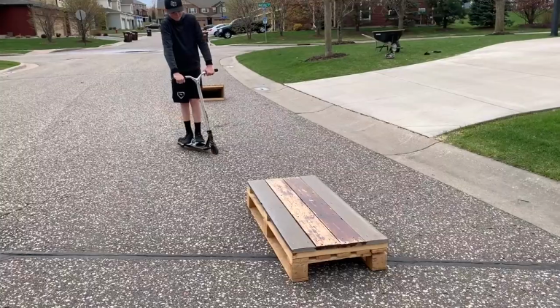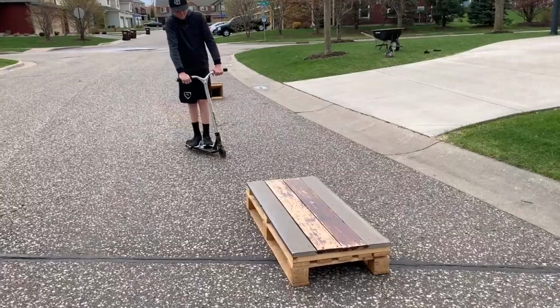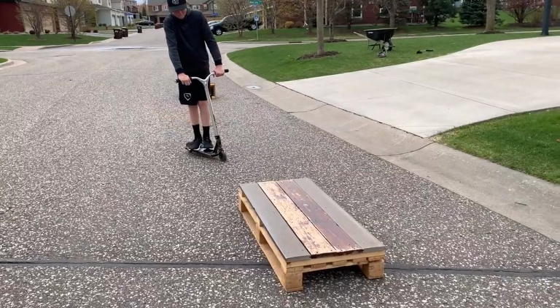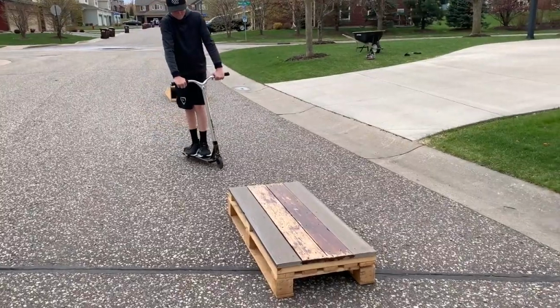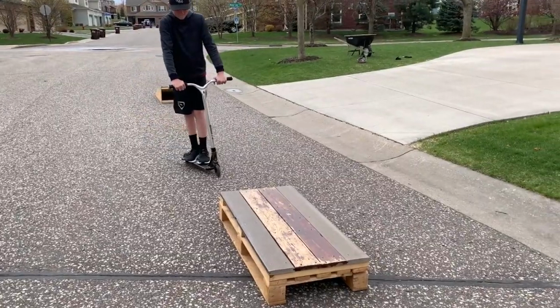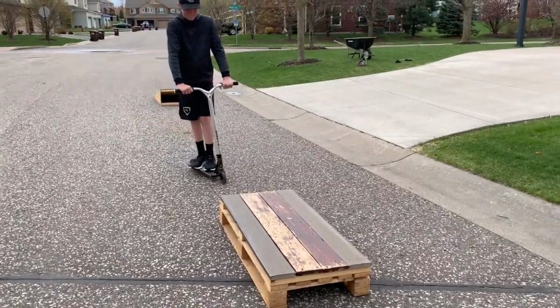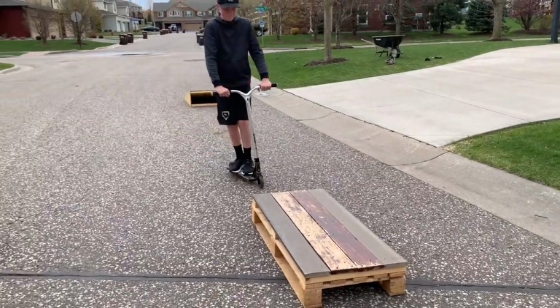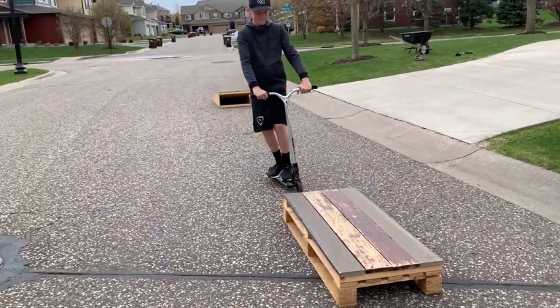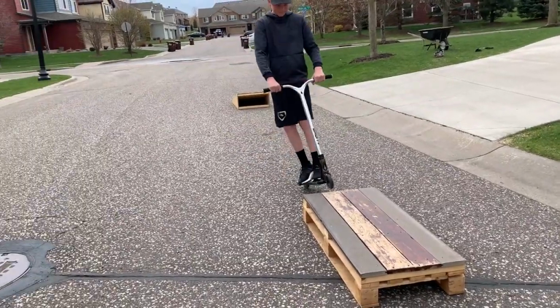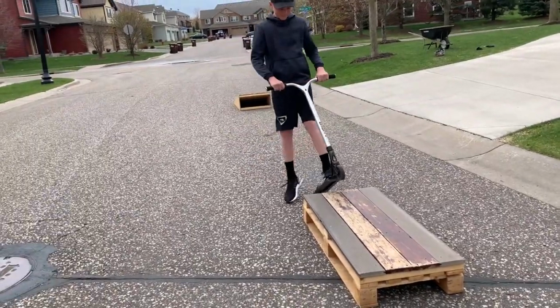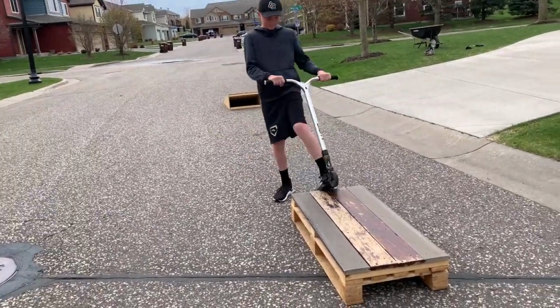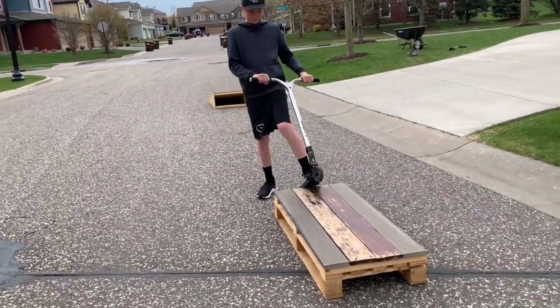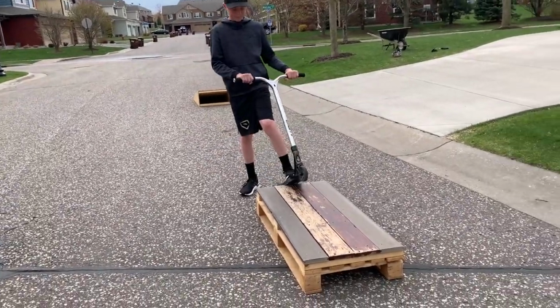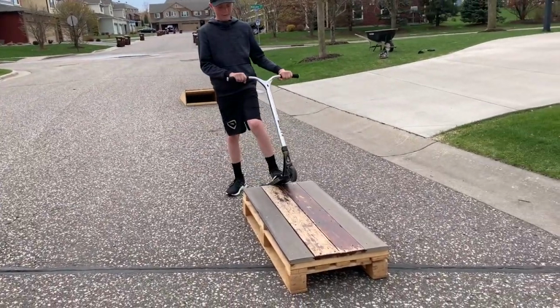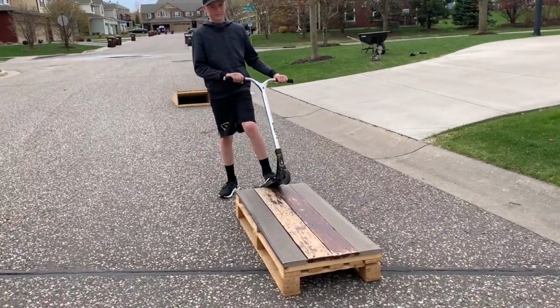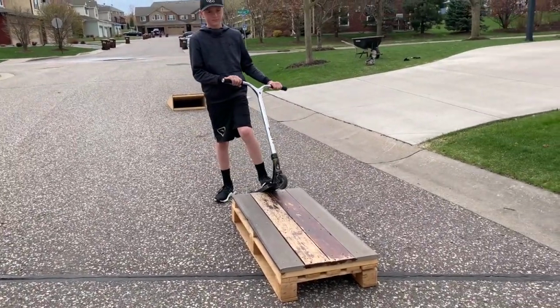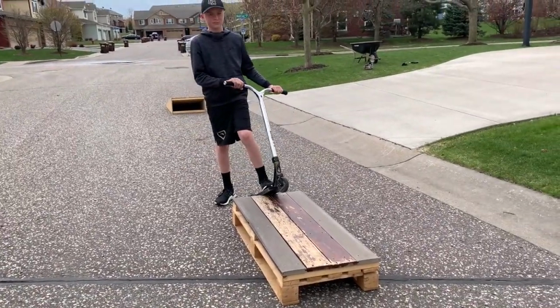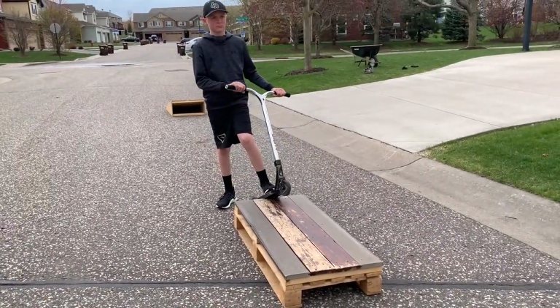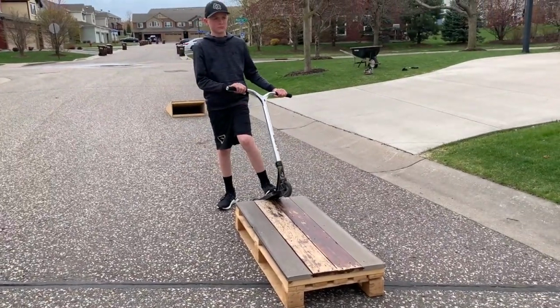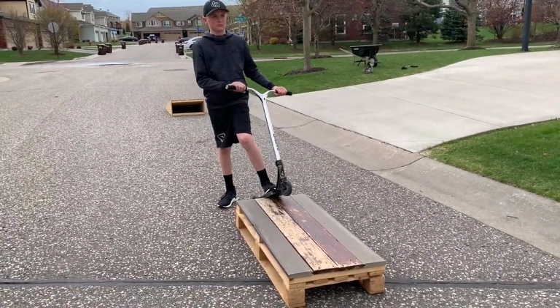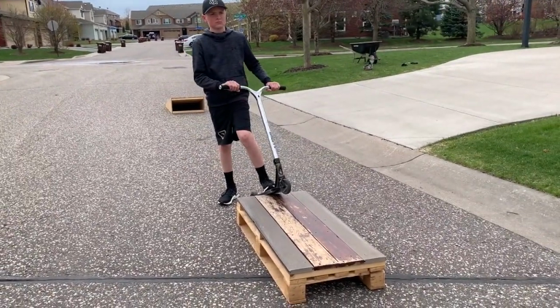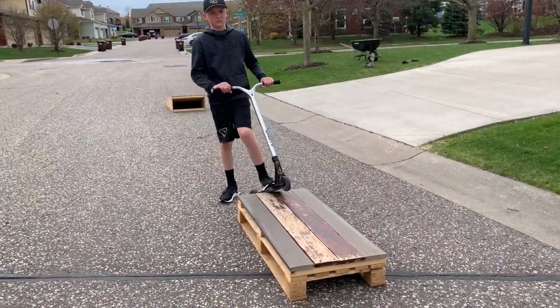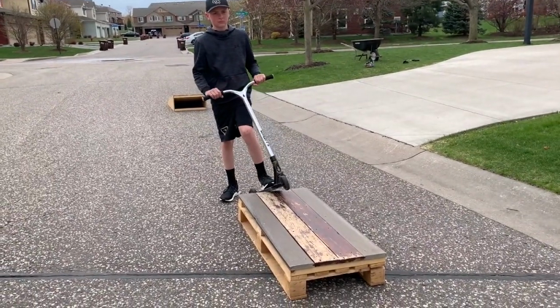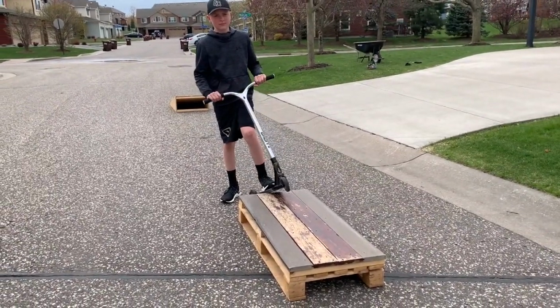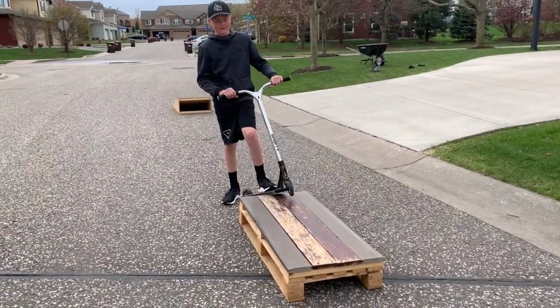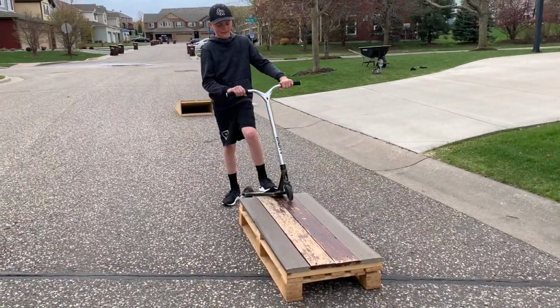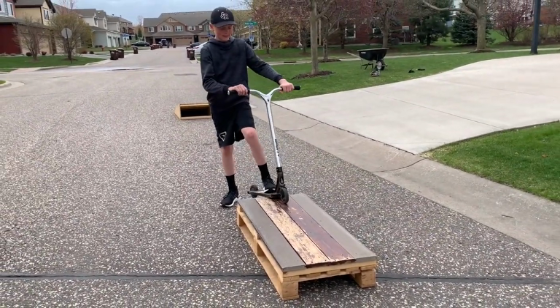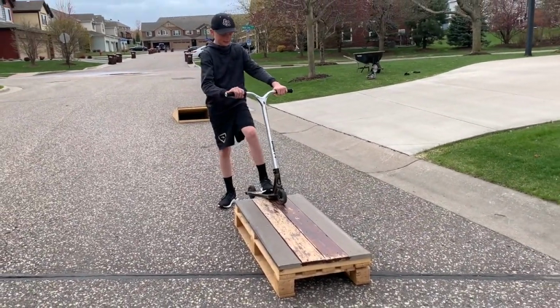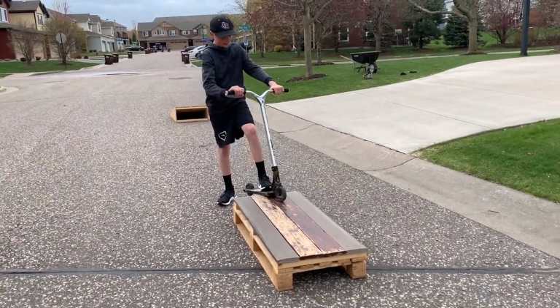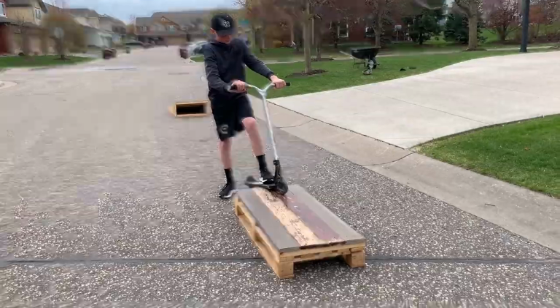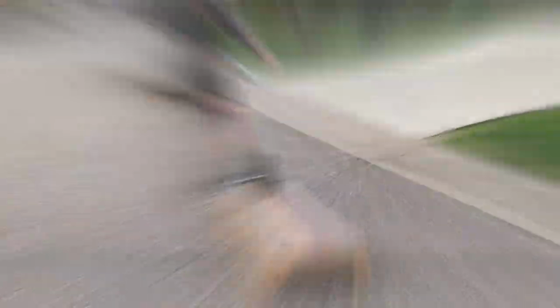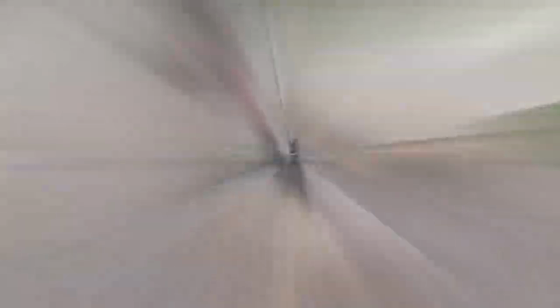Today, we're doing a video on three grind tricks that anyone can do.